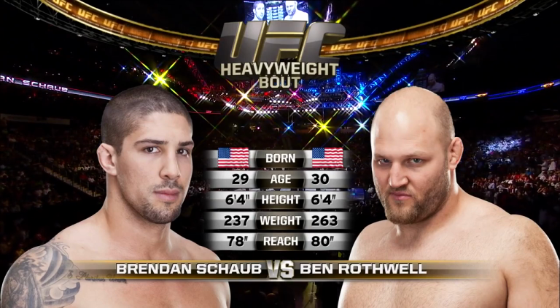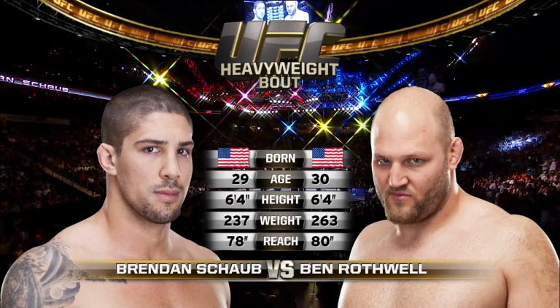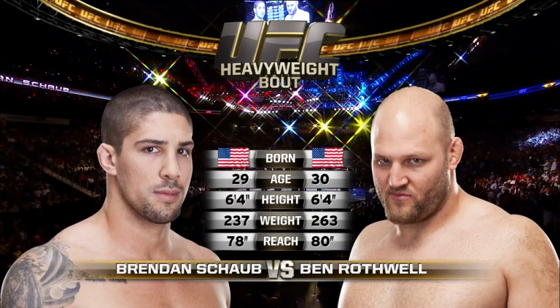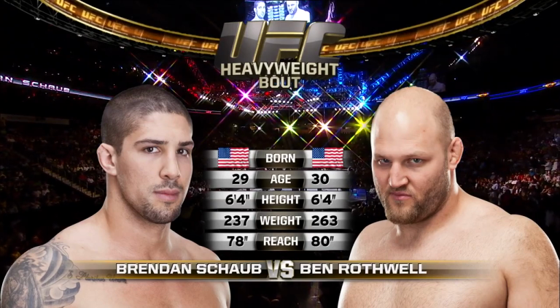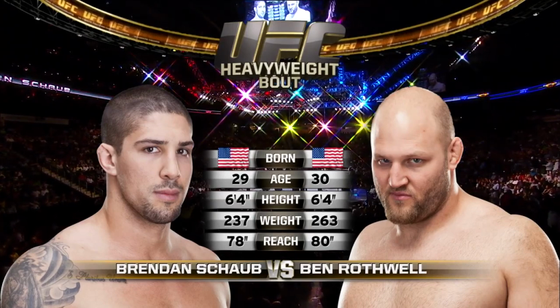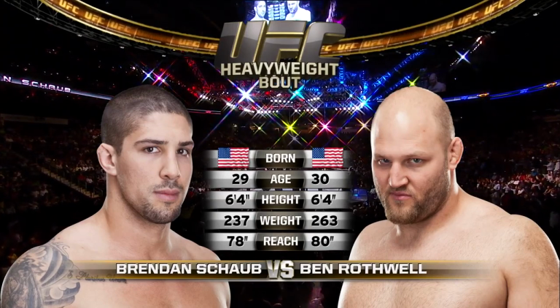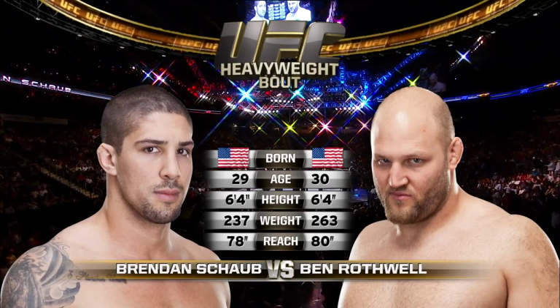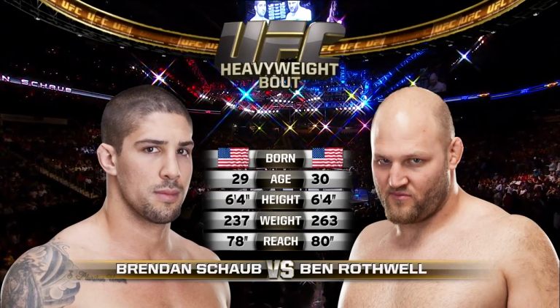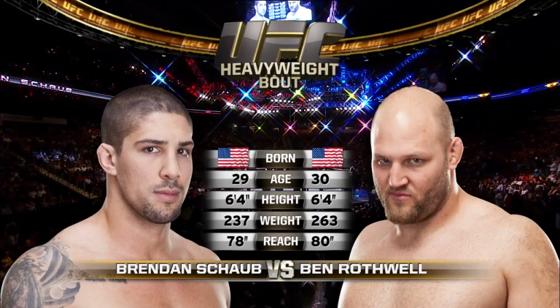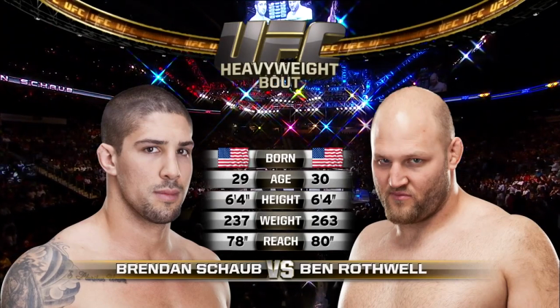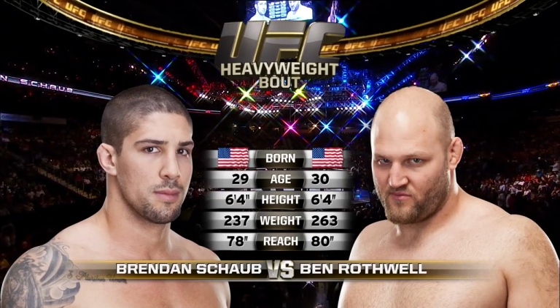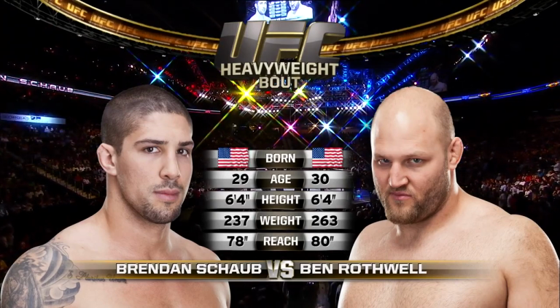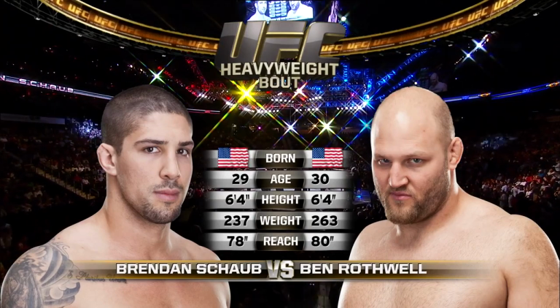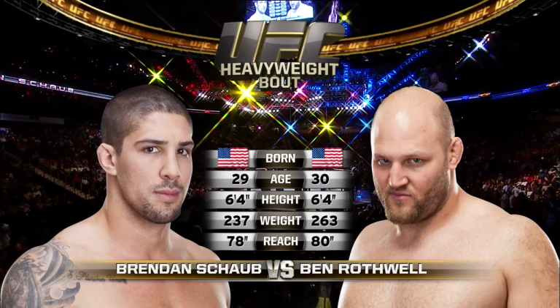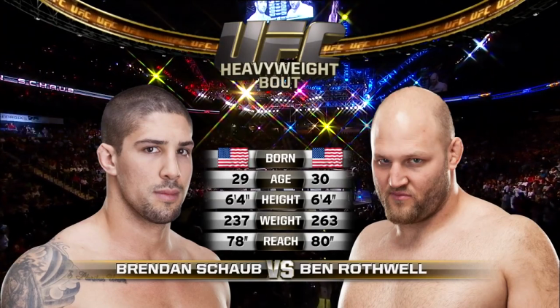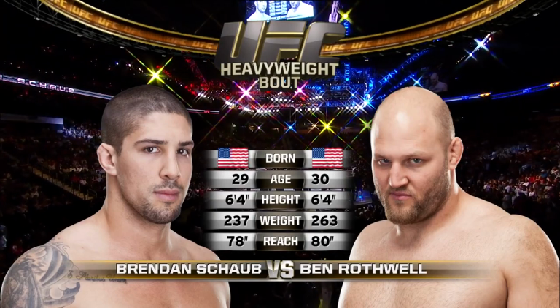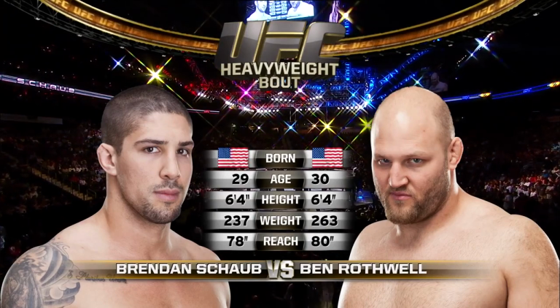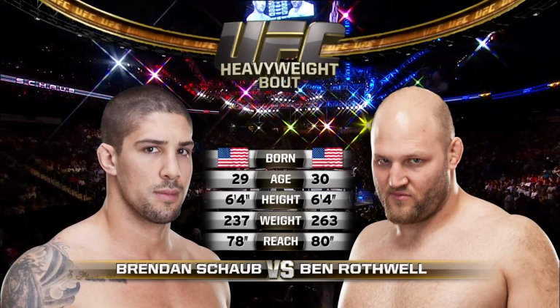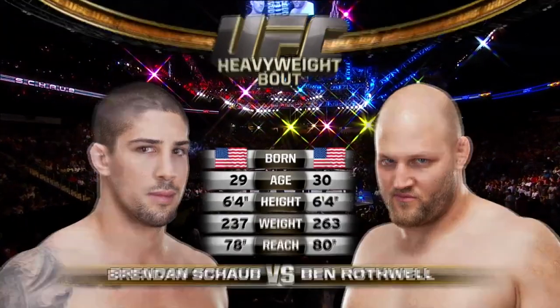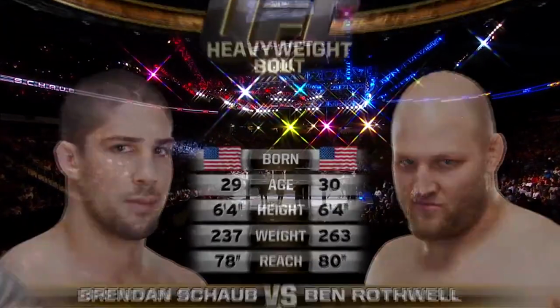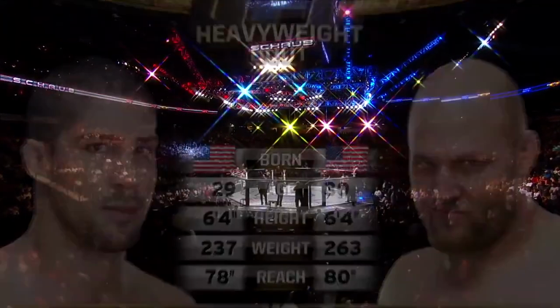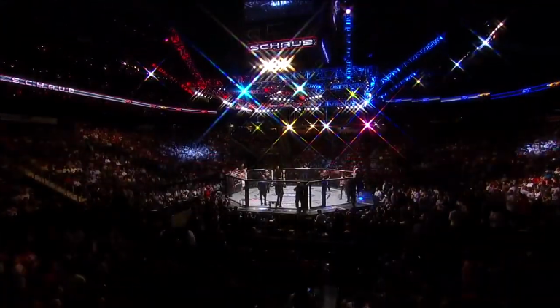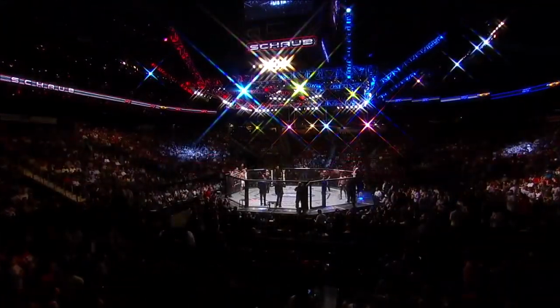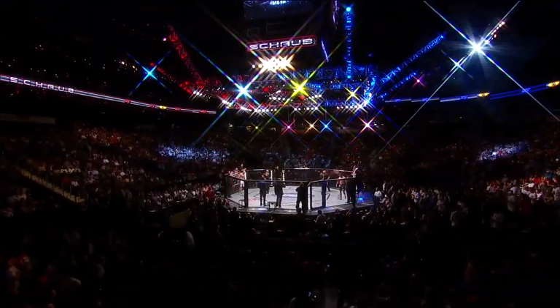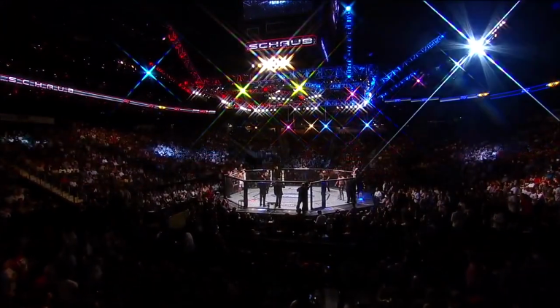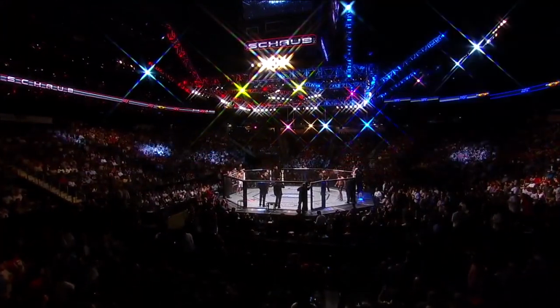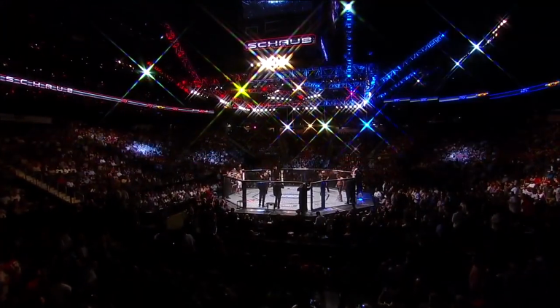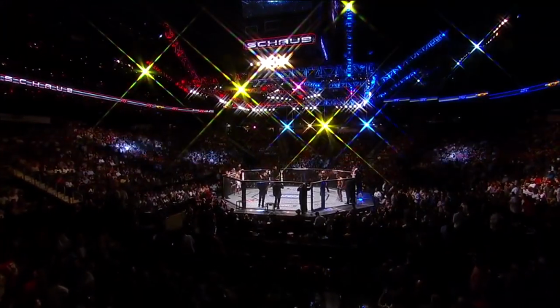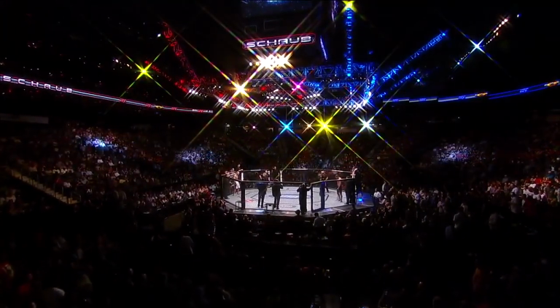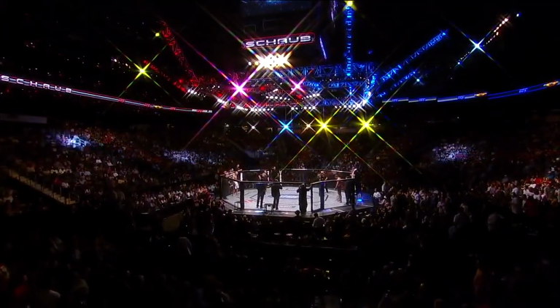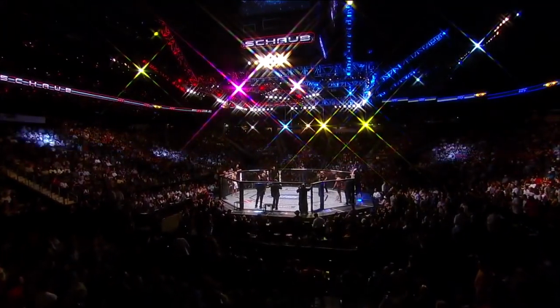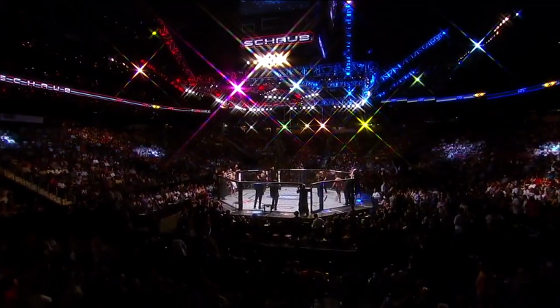Once again with the official introductions, the veteran voice of the octagon, Bruce Buffer.